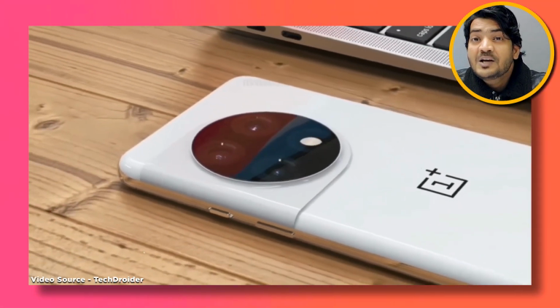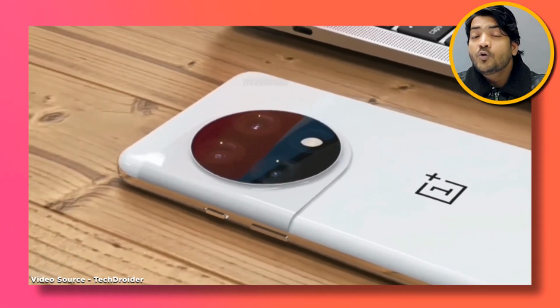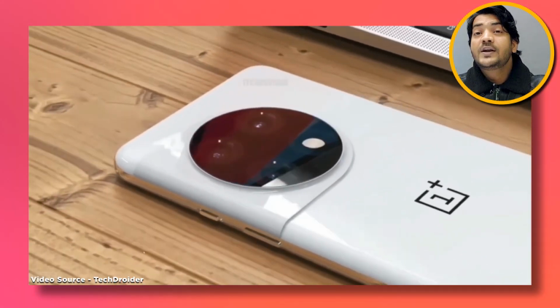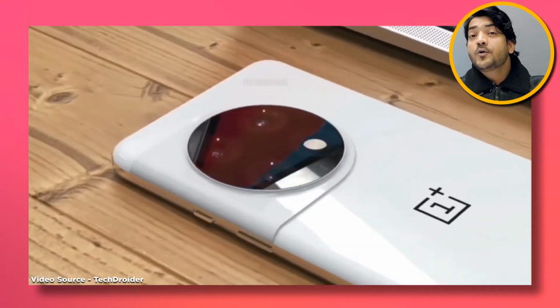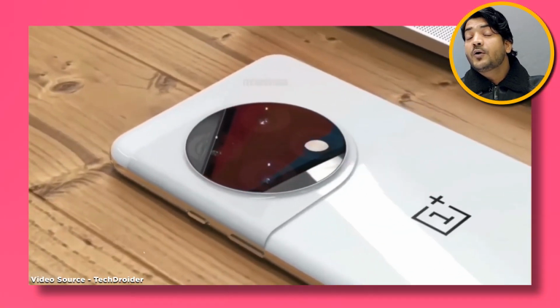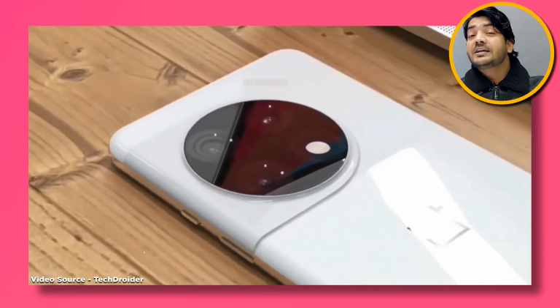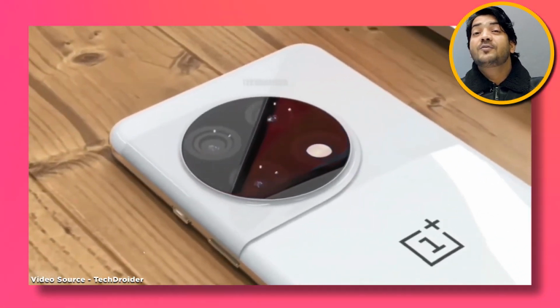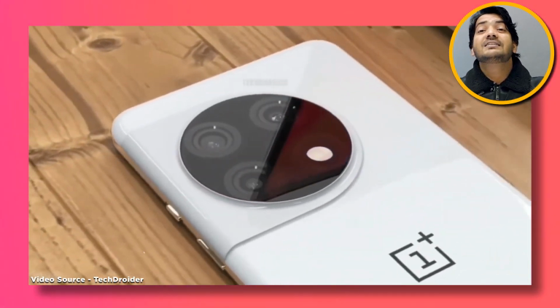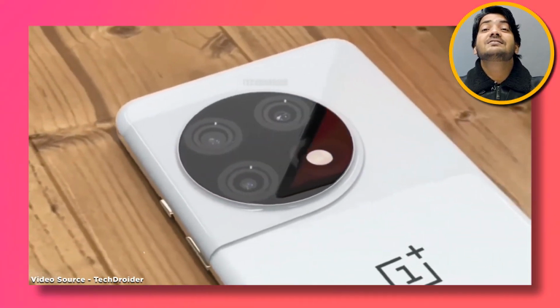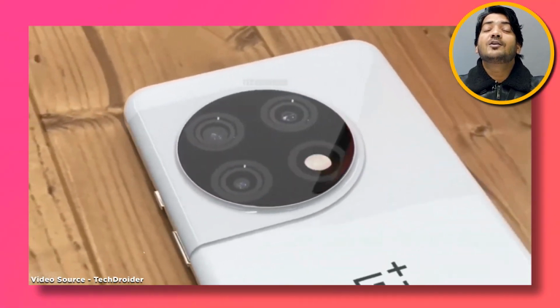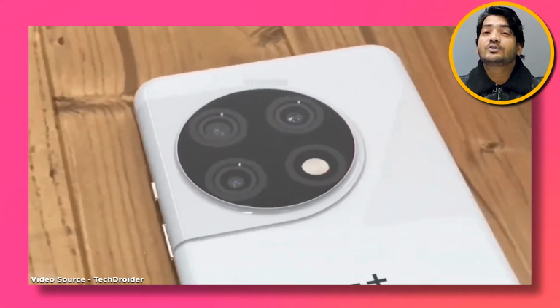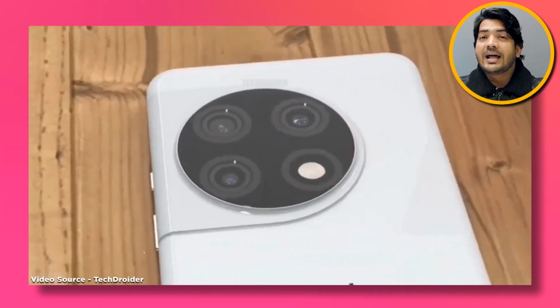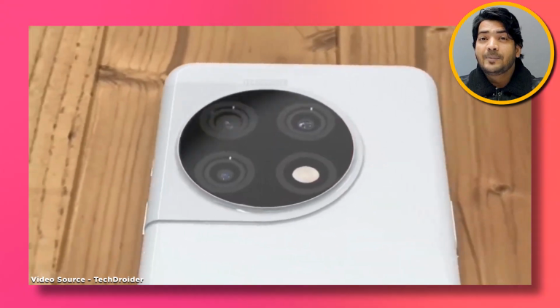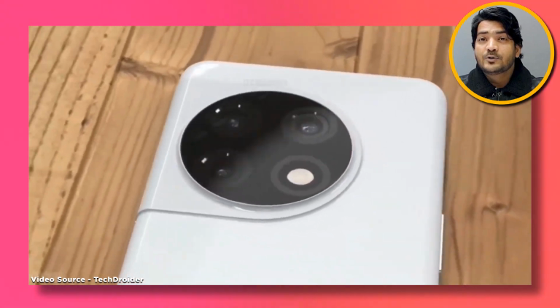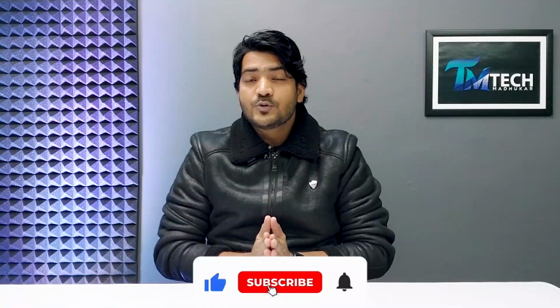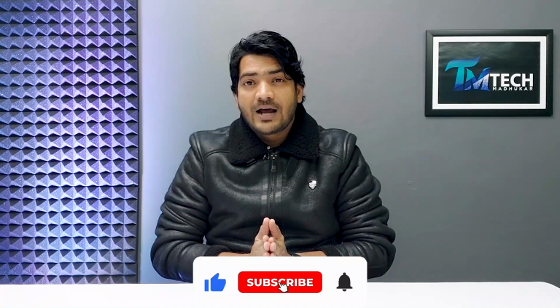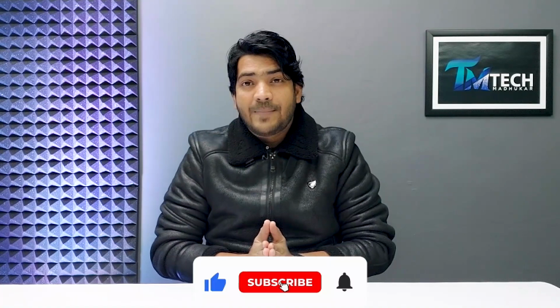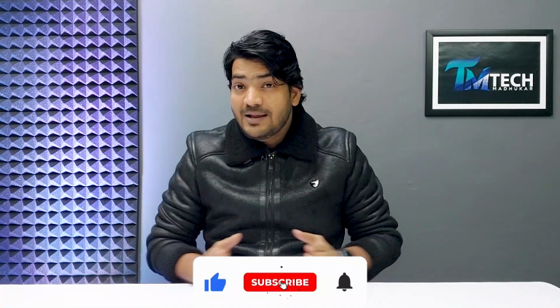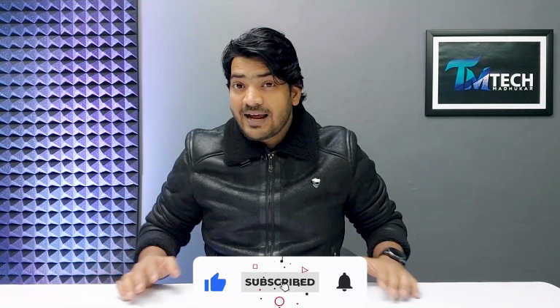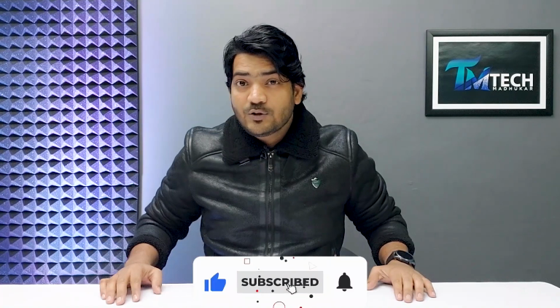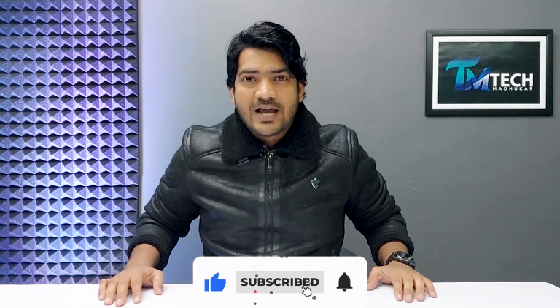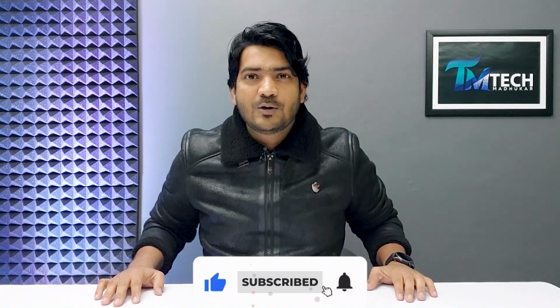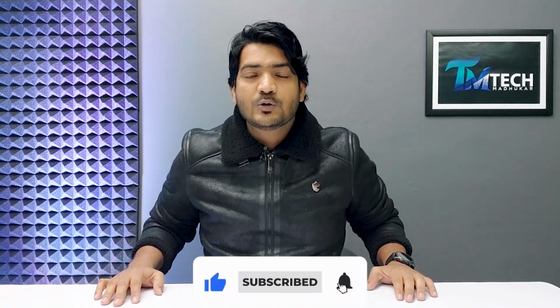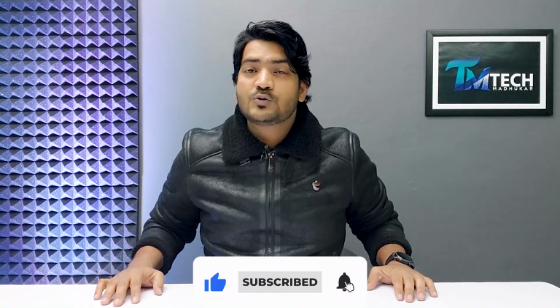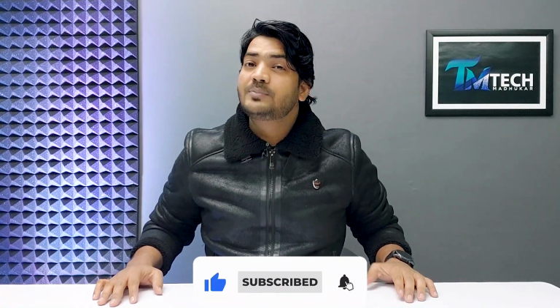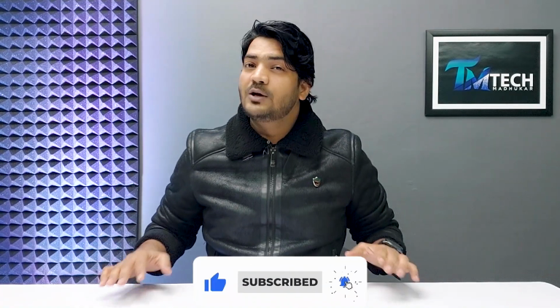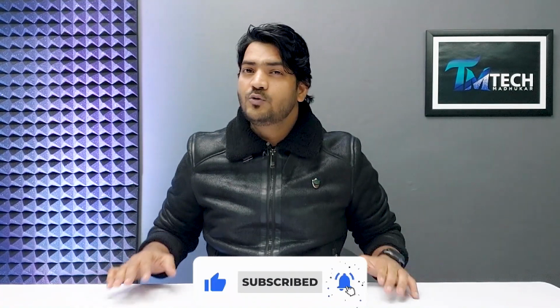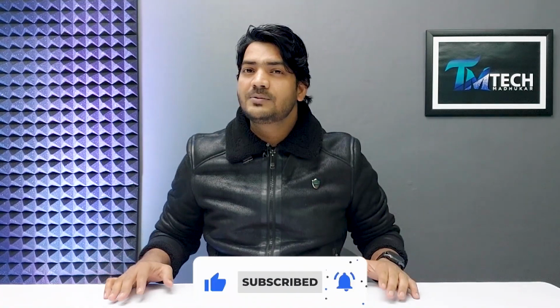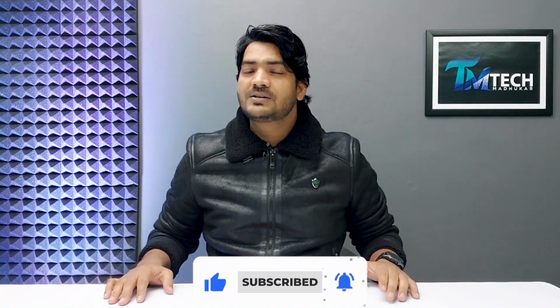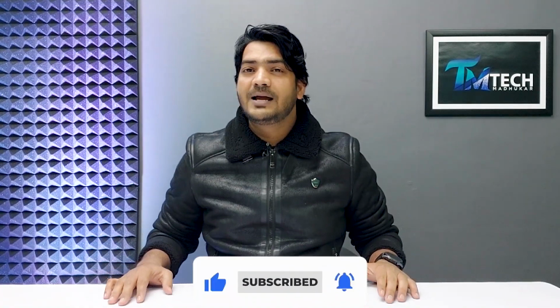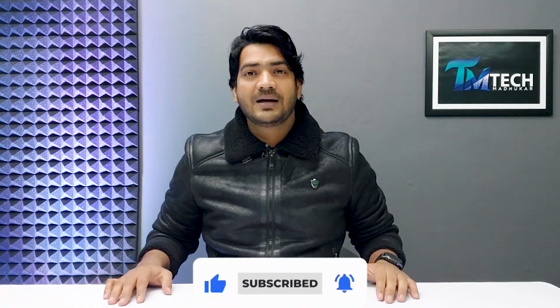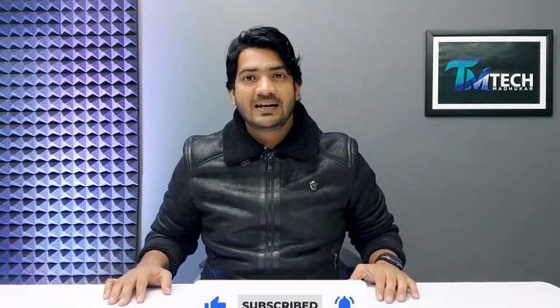So if you want to see the video from the start and if you want to see future videos, then definitely subscribe to the channel.